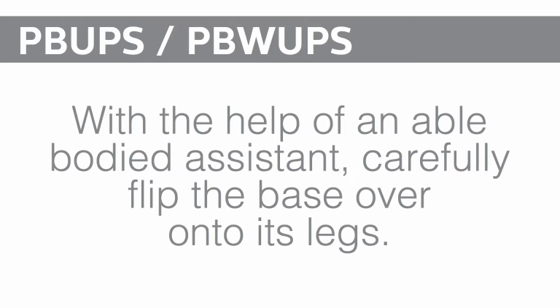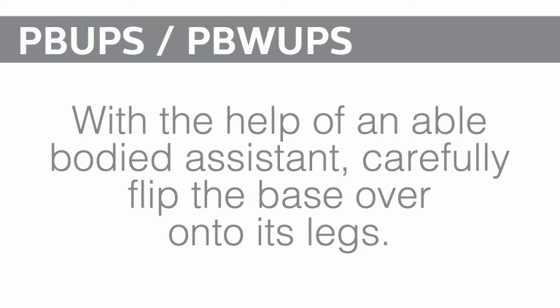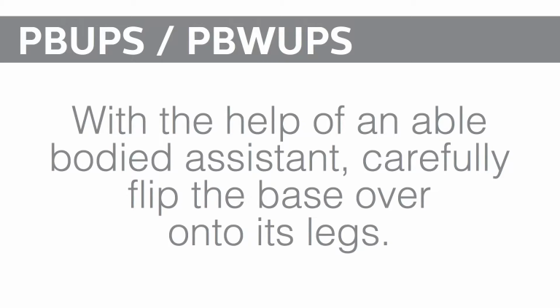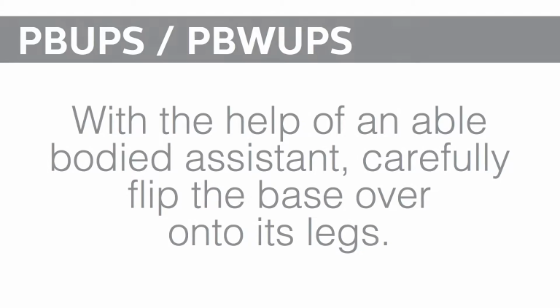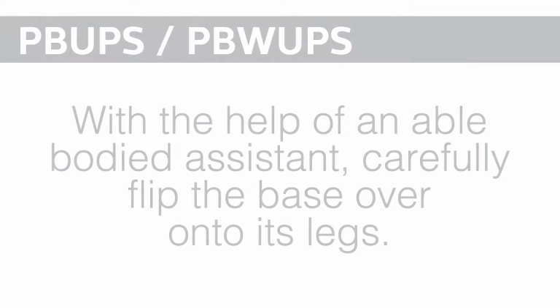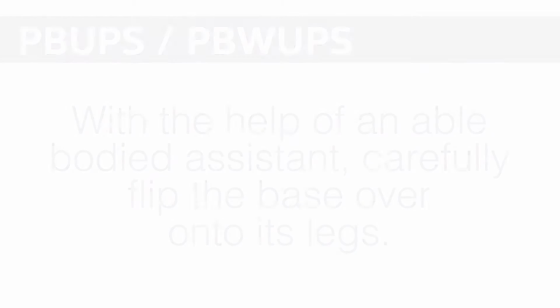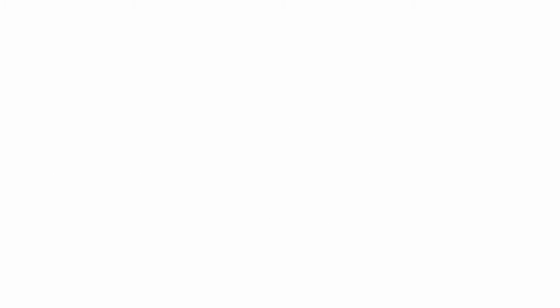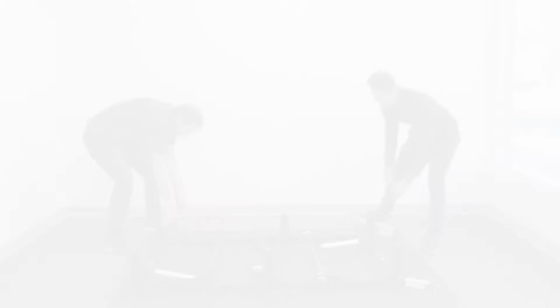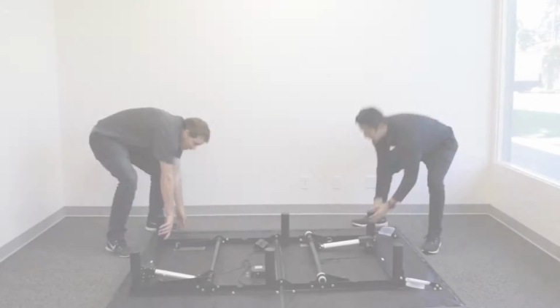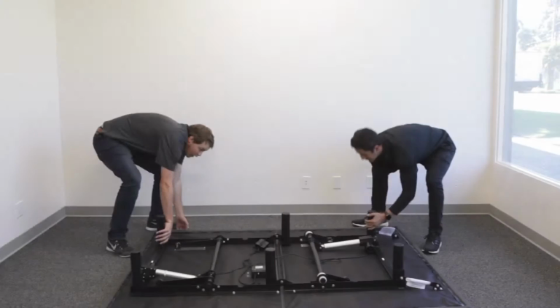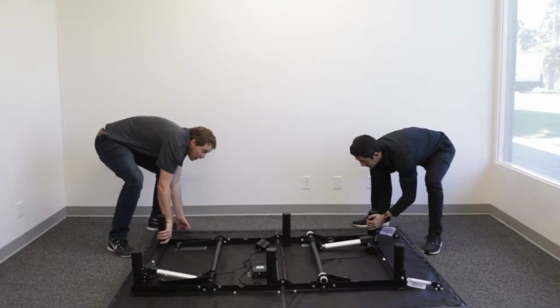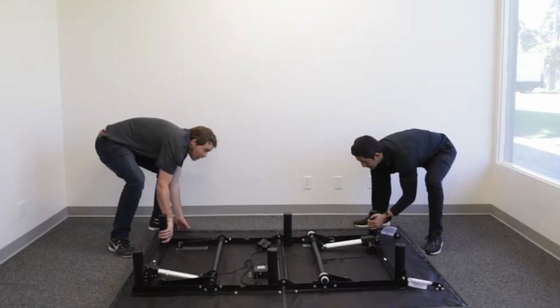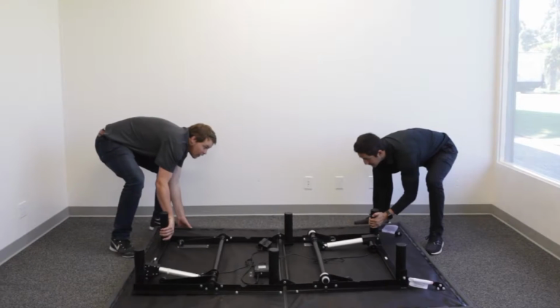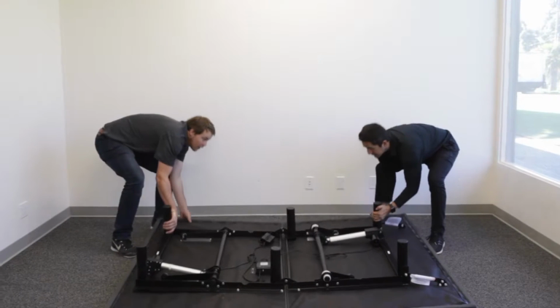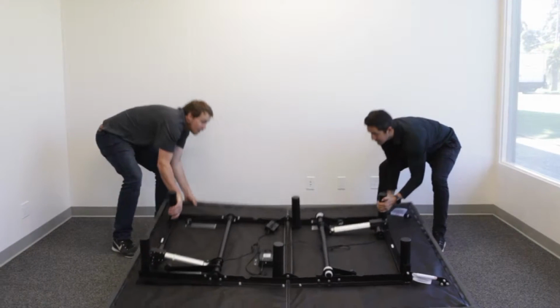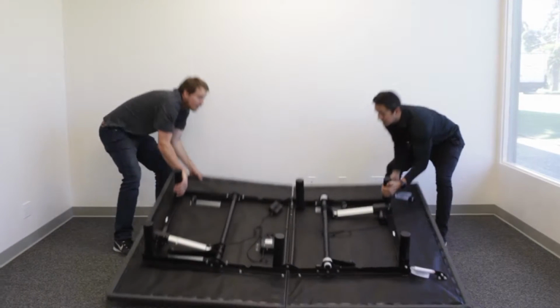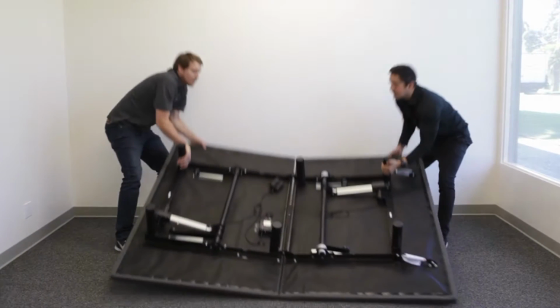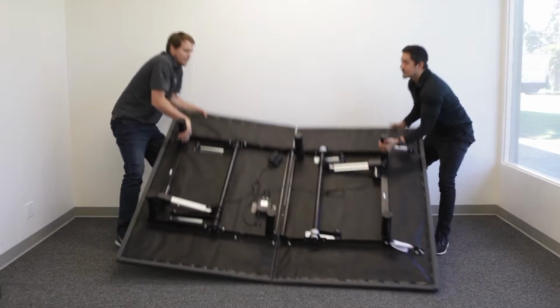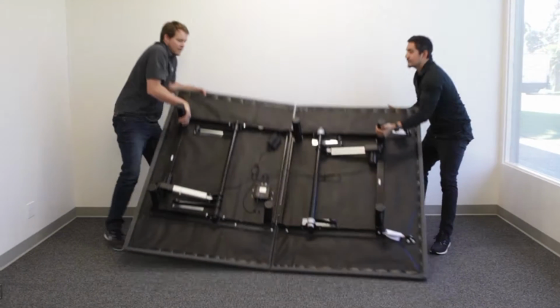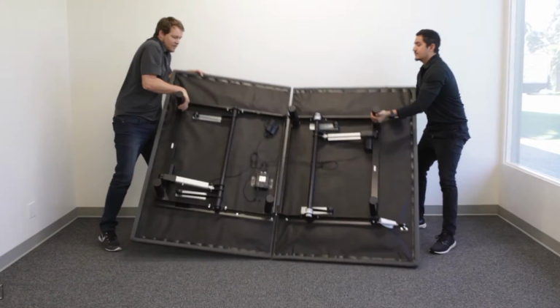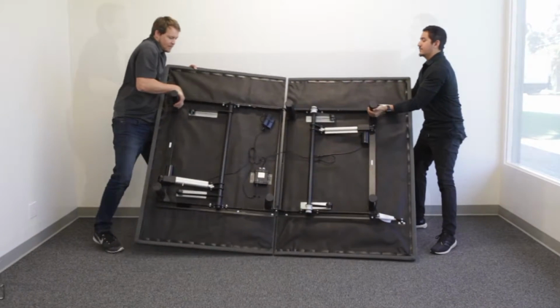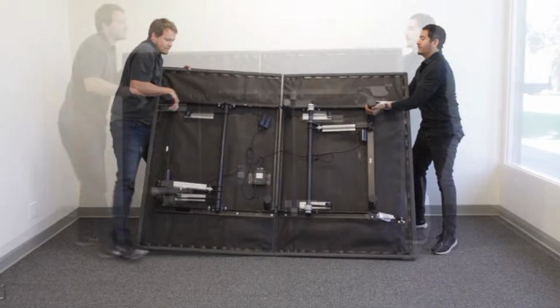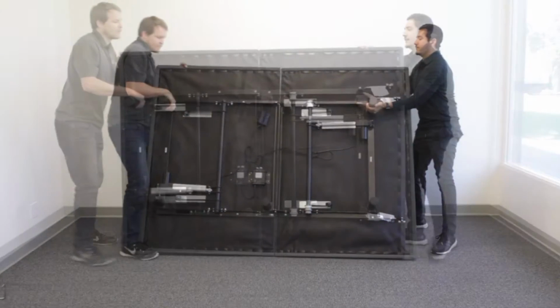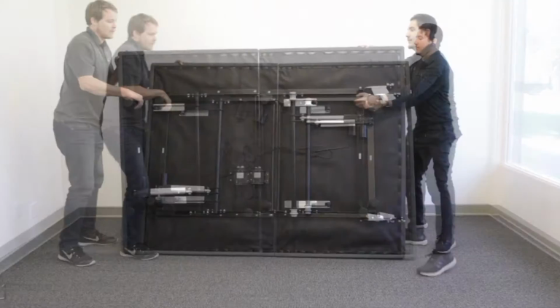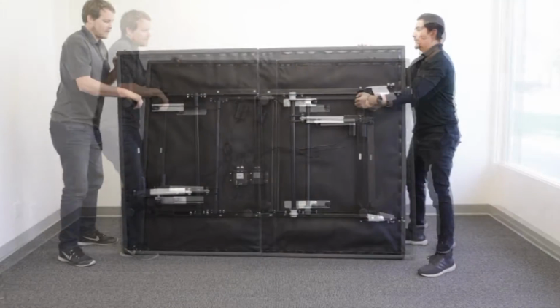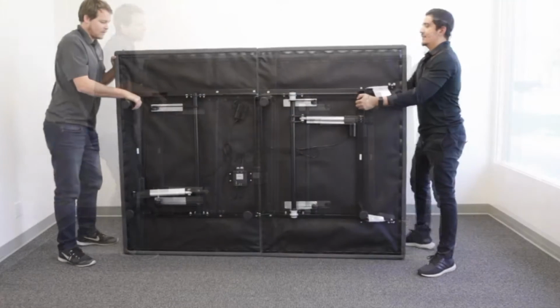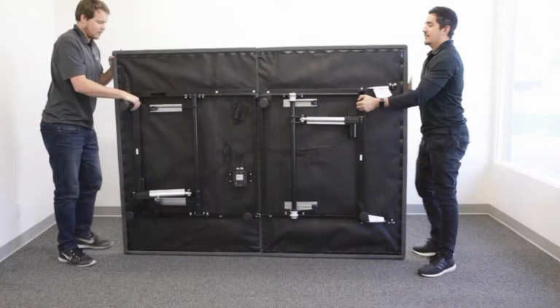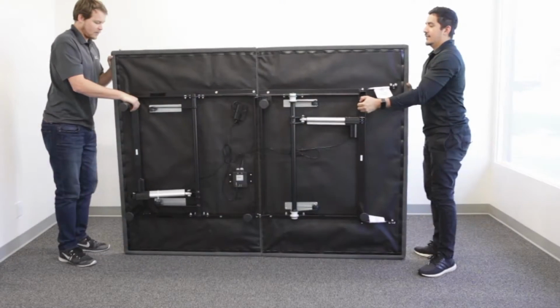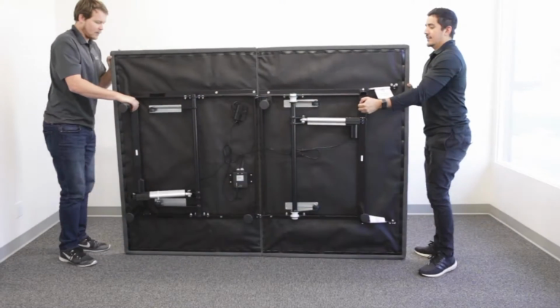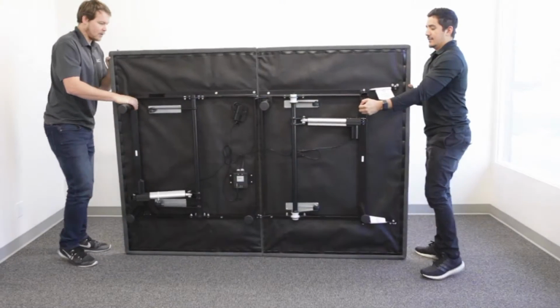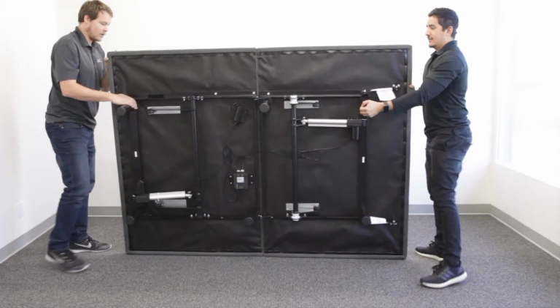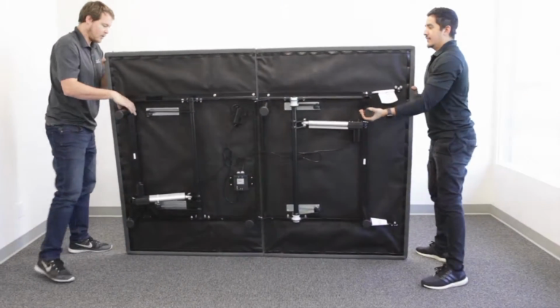With the help of an able-bodied assistant, carefully flip the base over onto its legs.